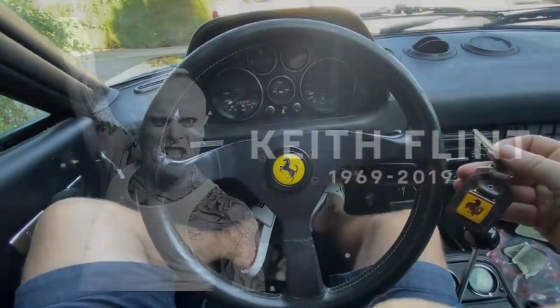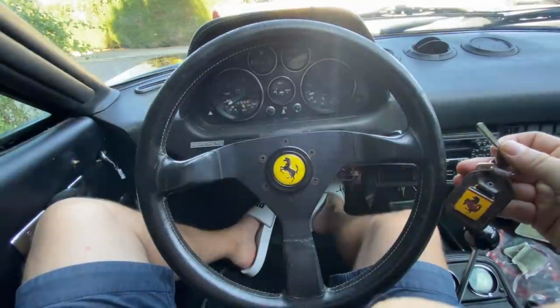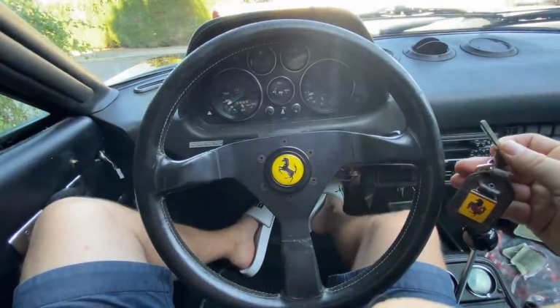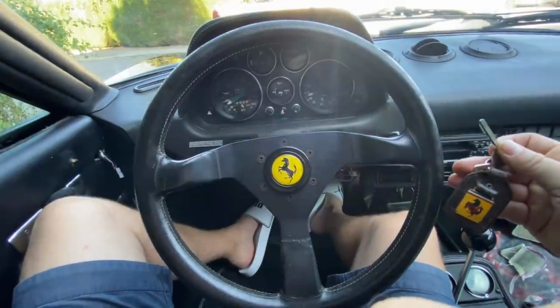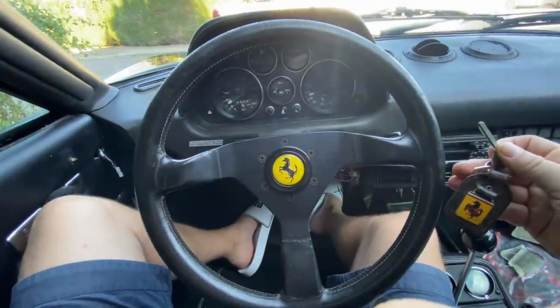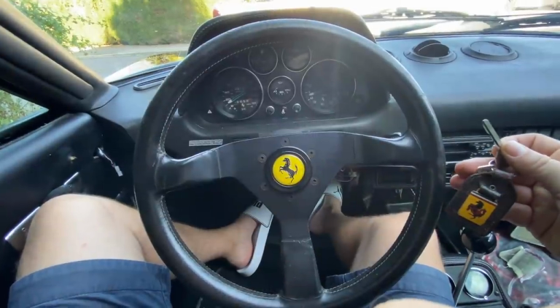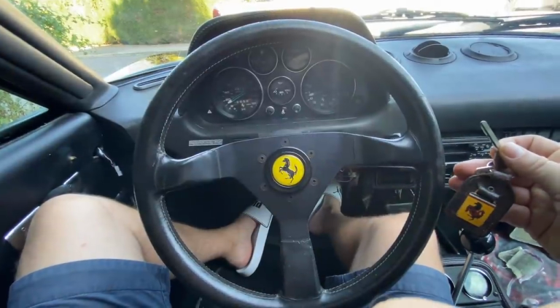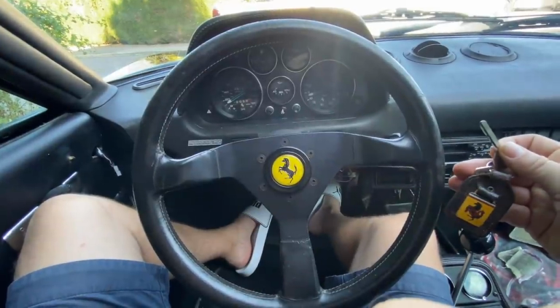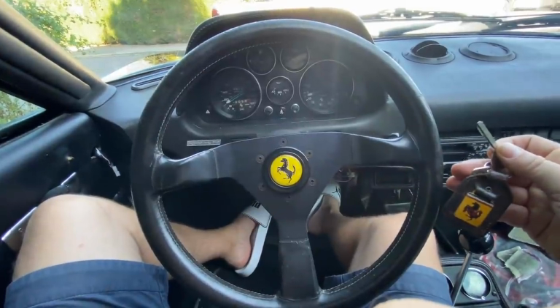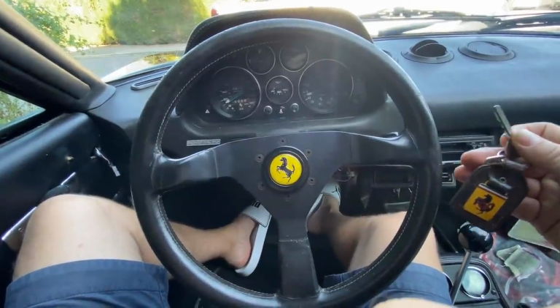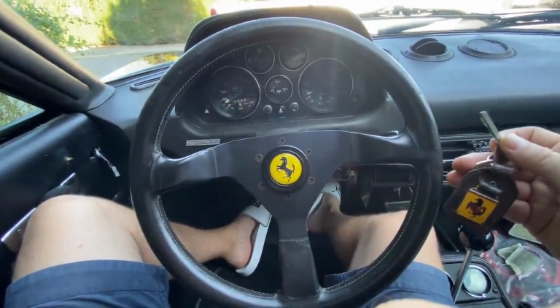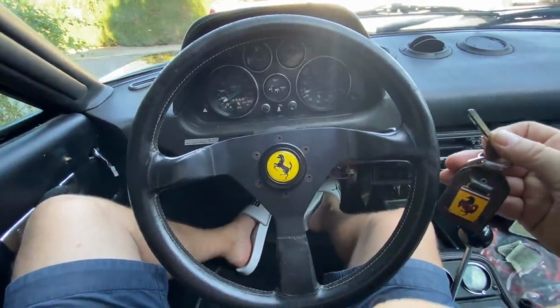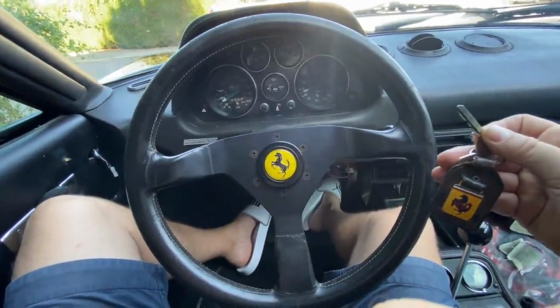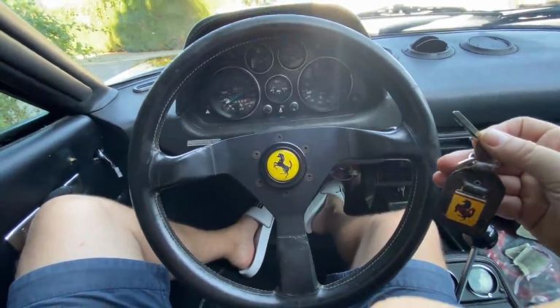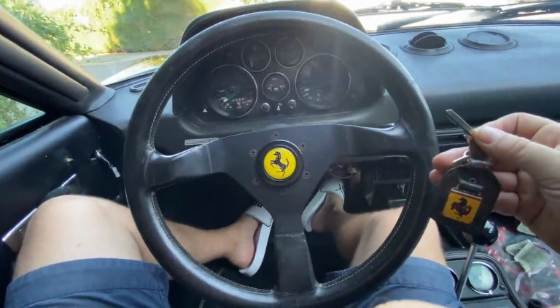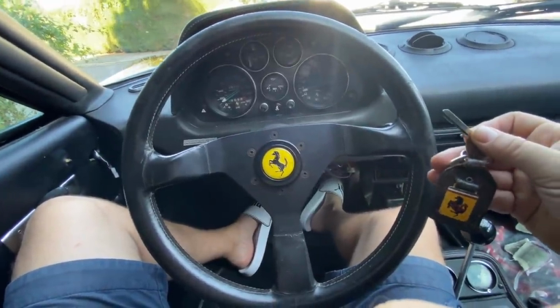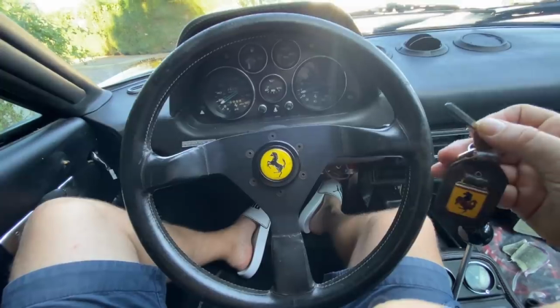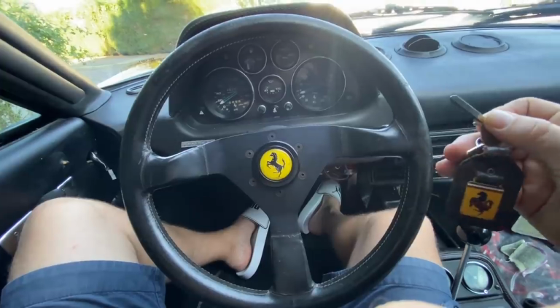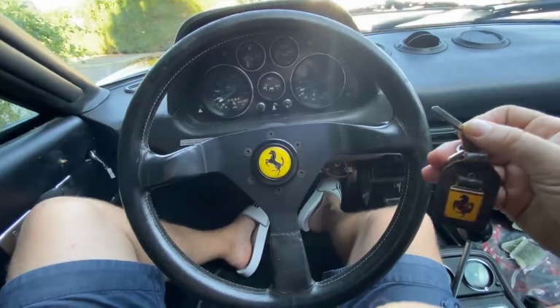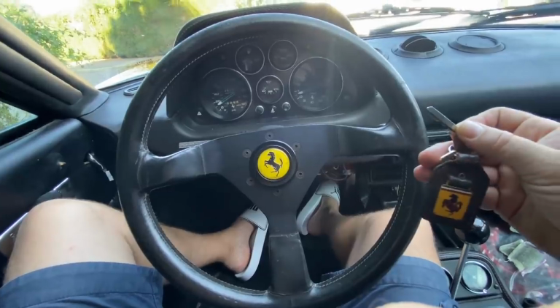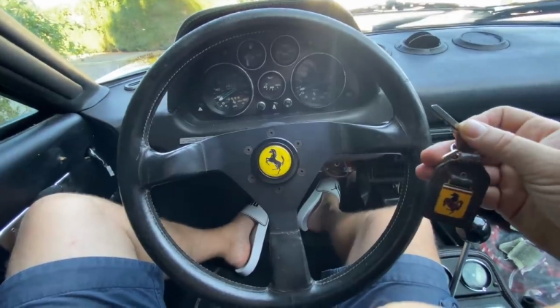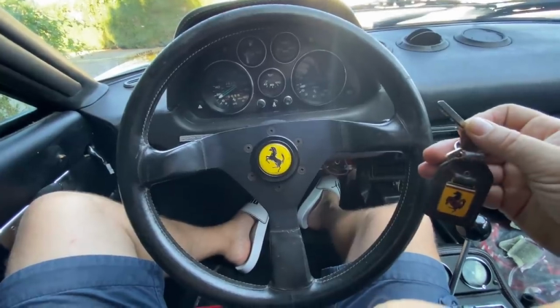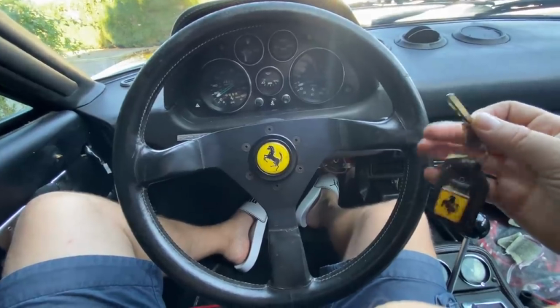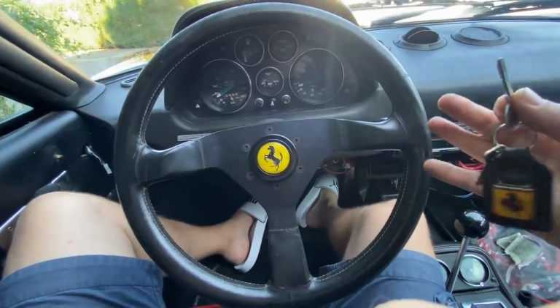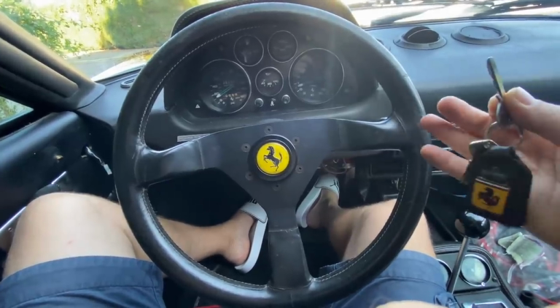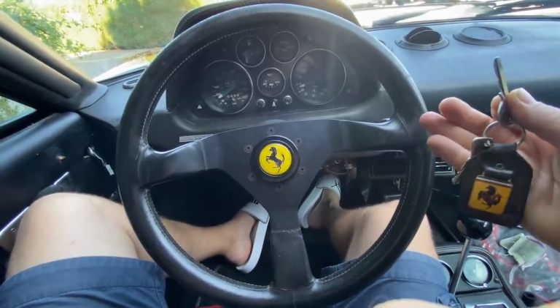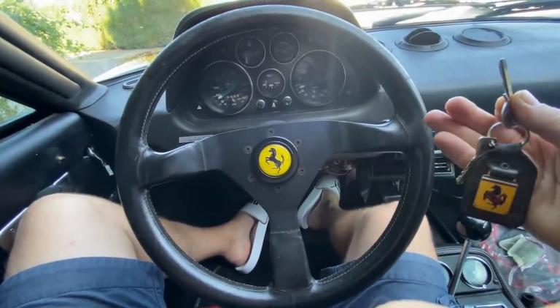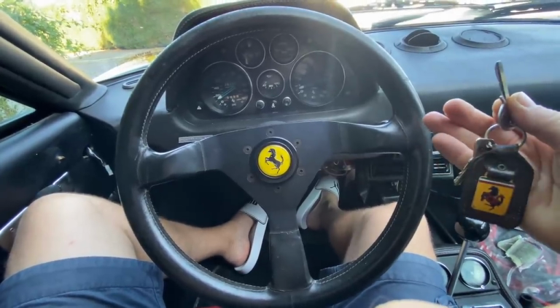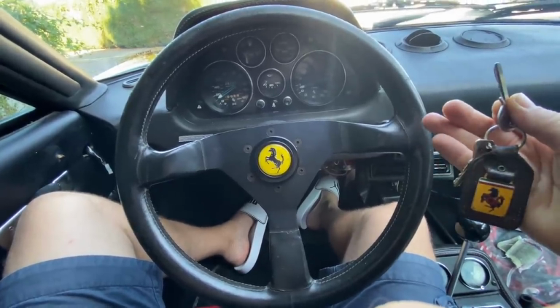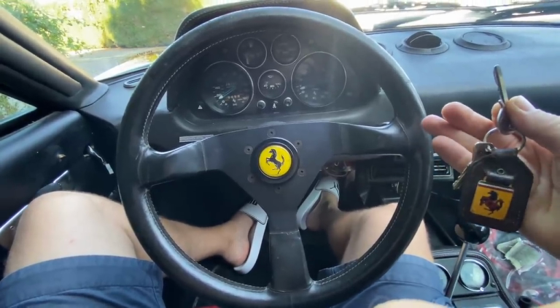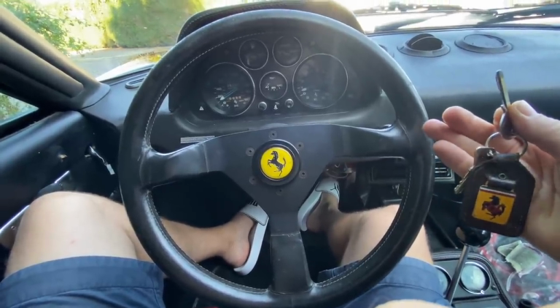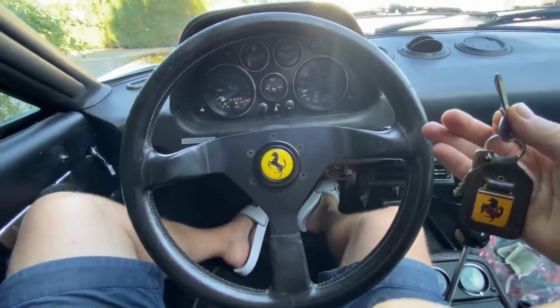Now let's take it out for a spin and see, after a few months and a lot of modification, how this car behaves.